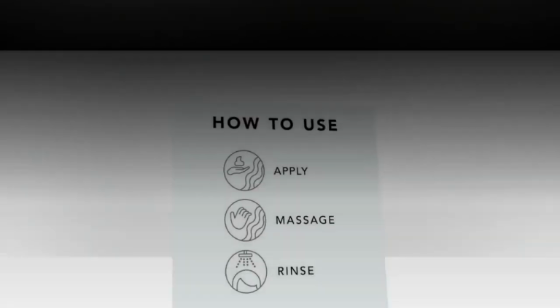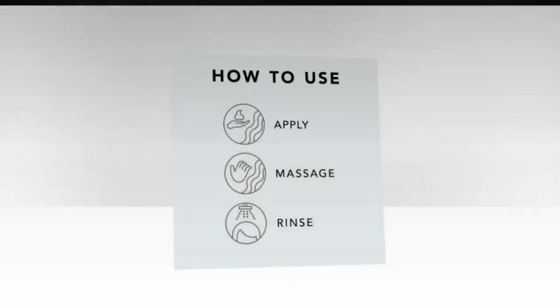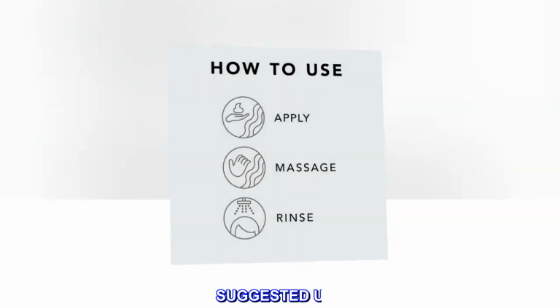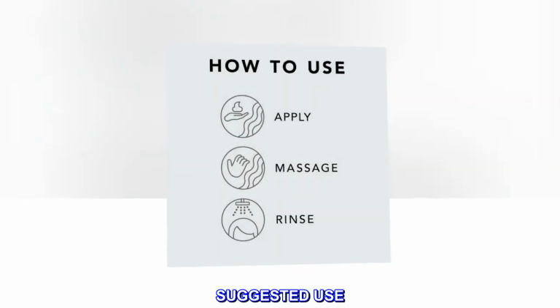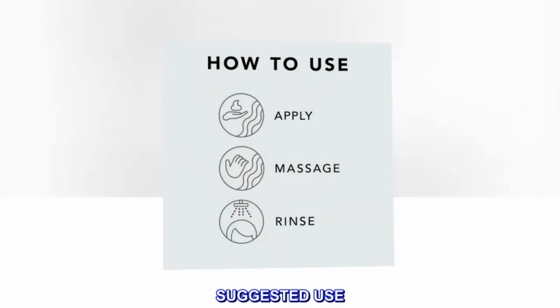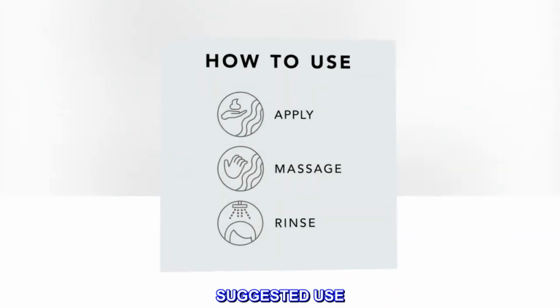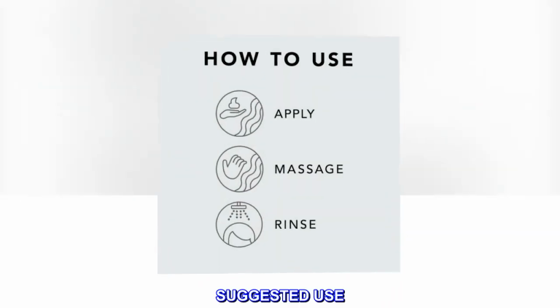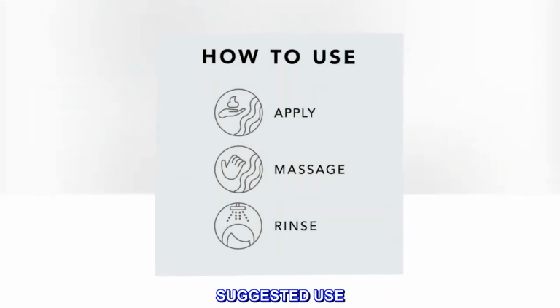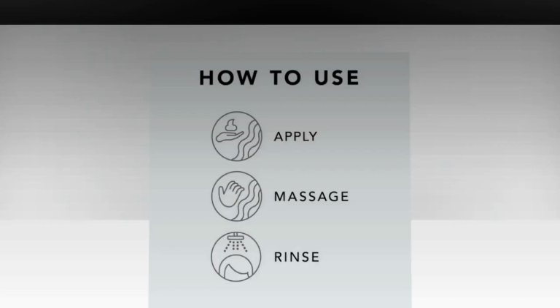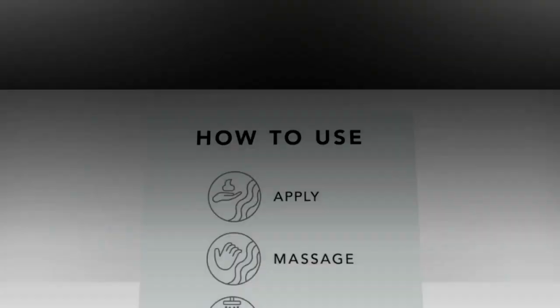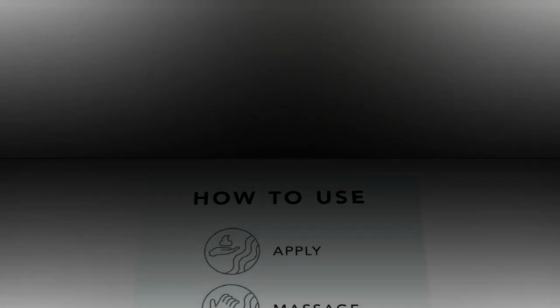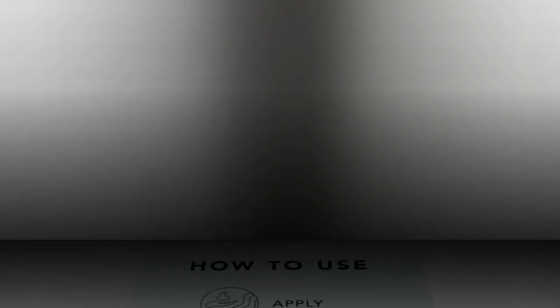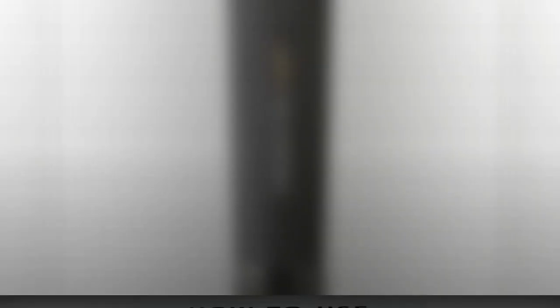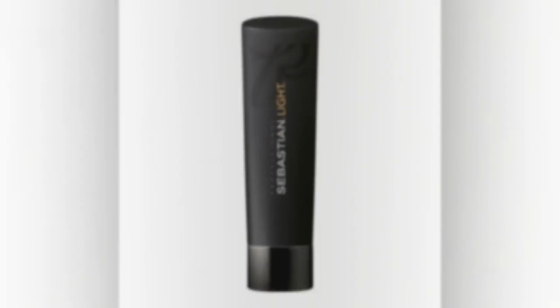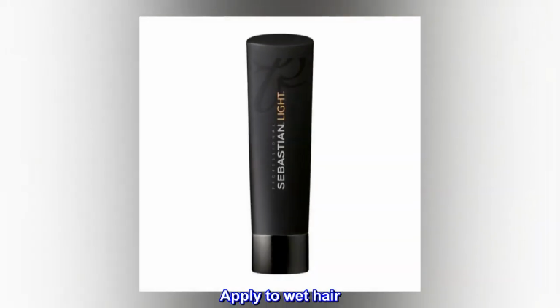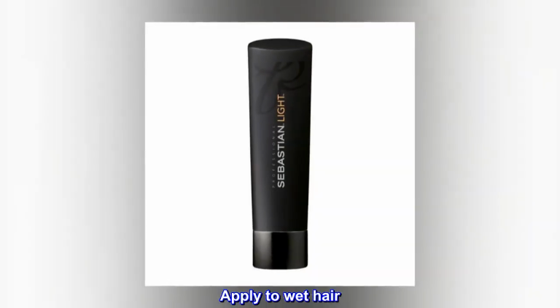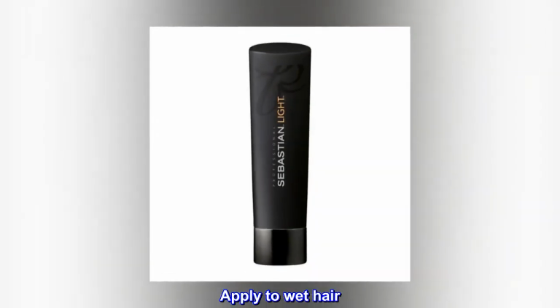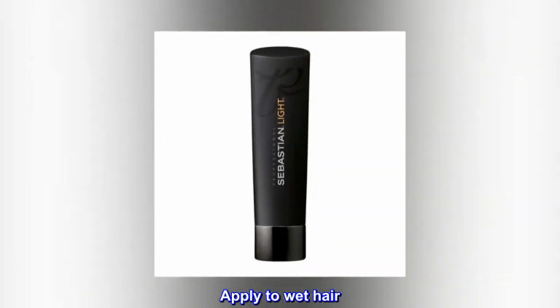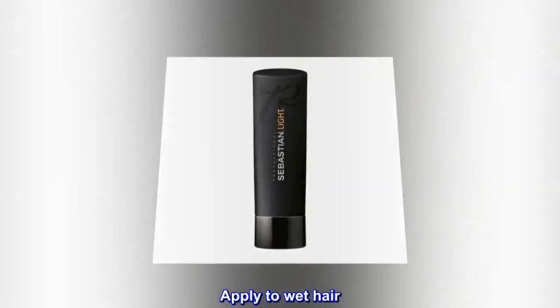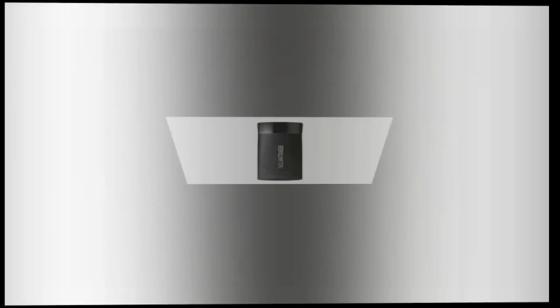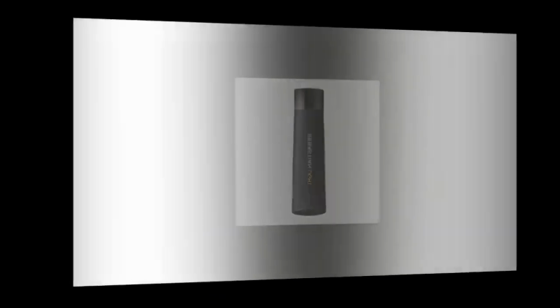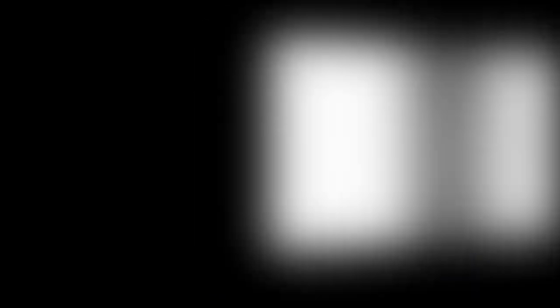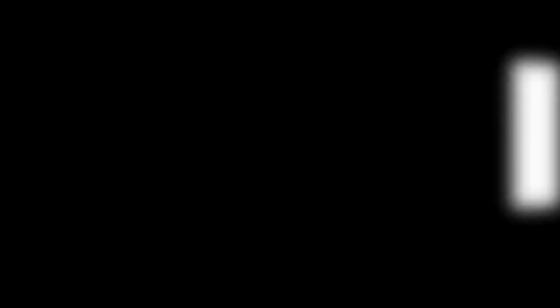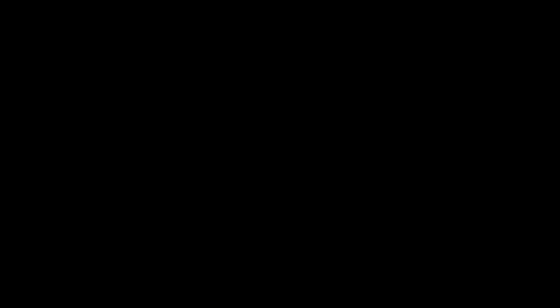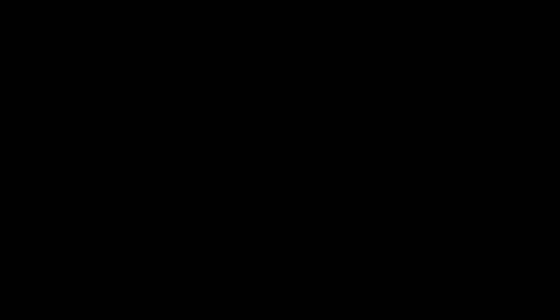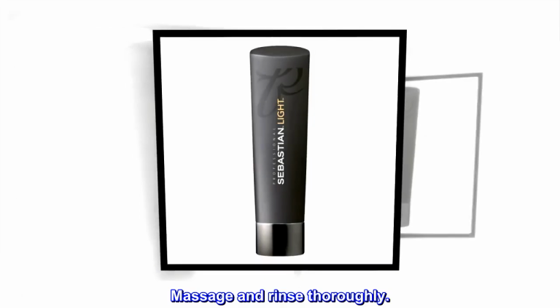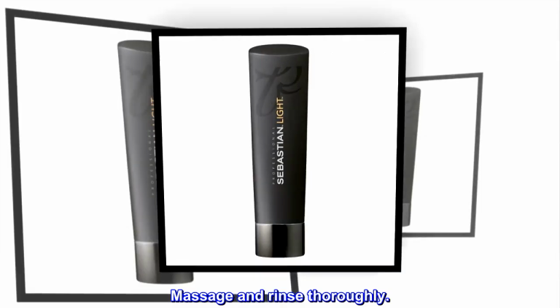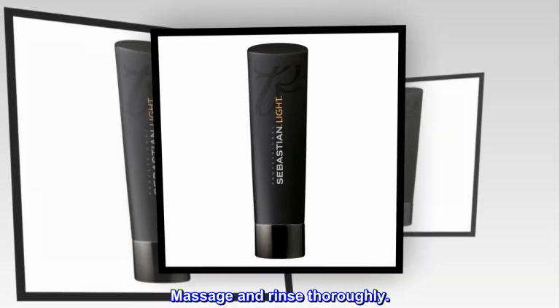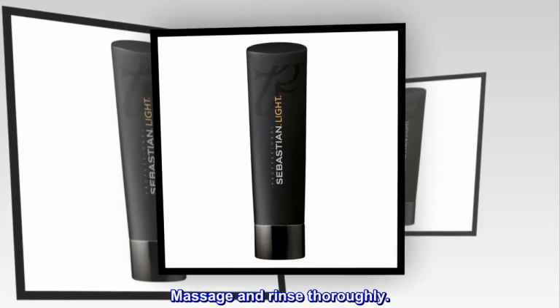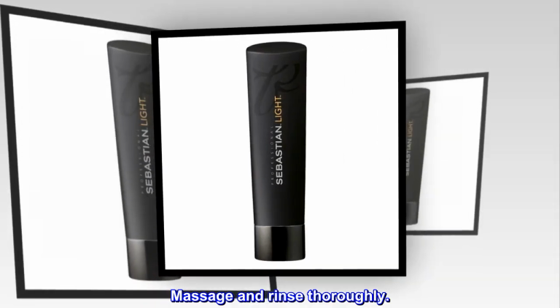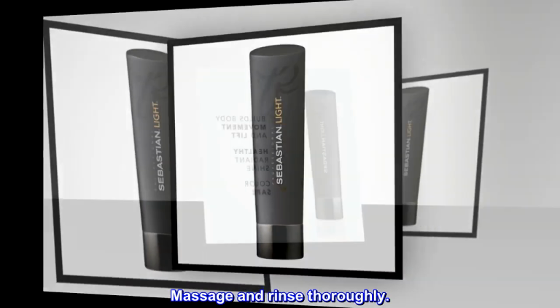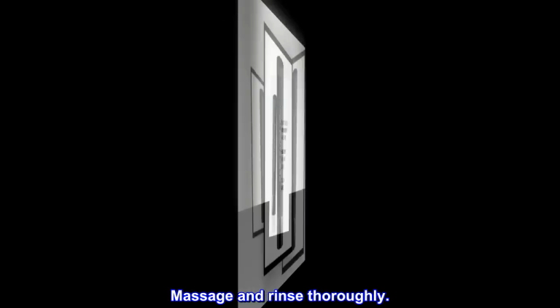Suggested use: Apply to wet hair, massage and rinse thoroughly.